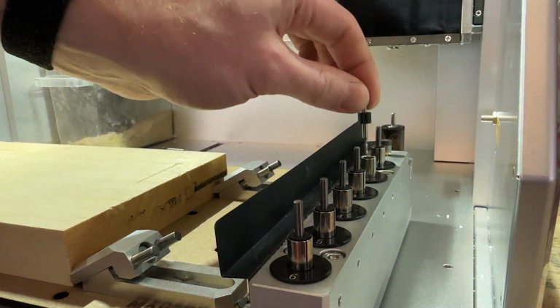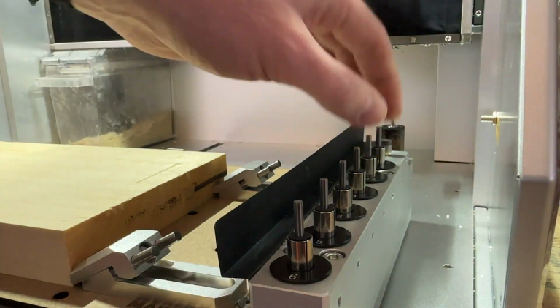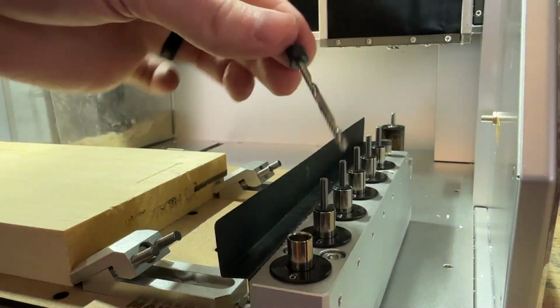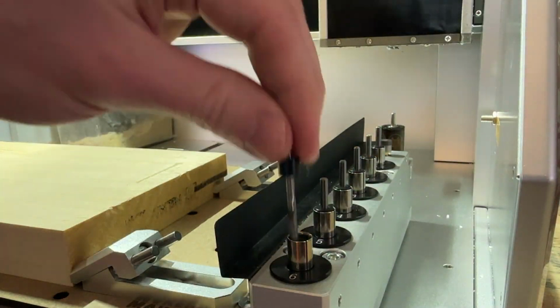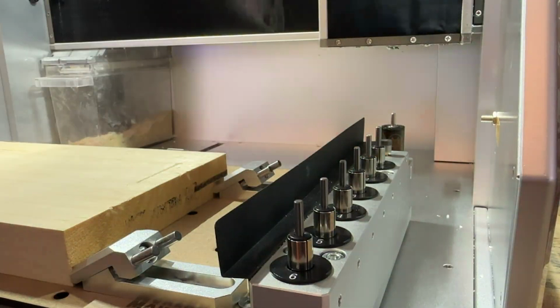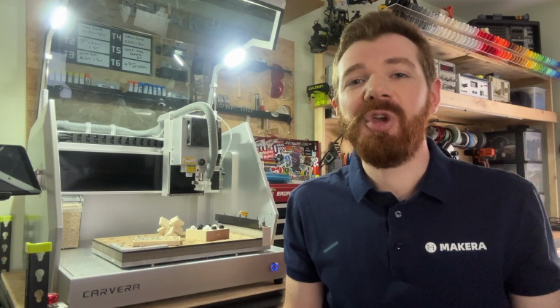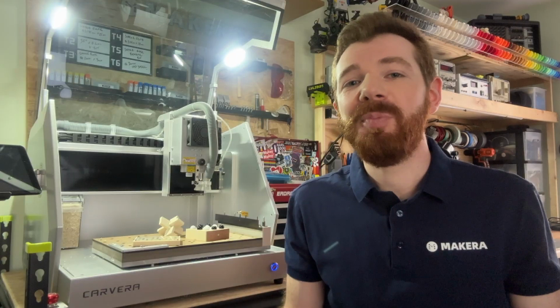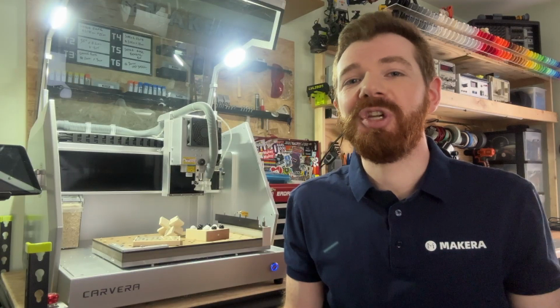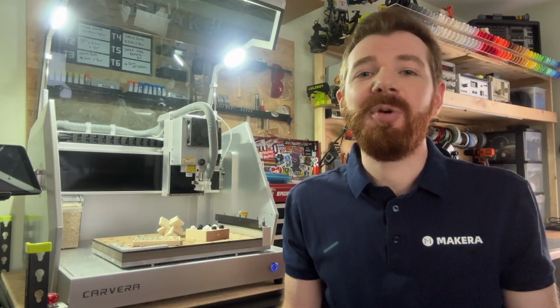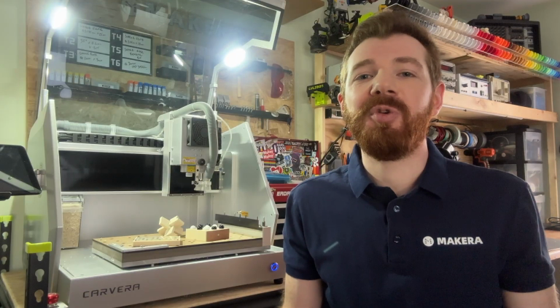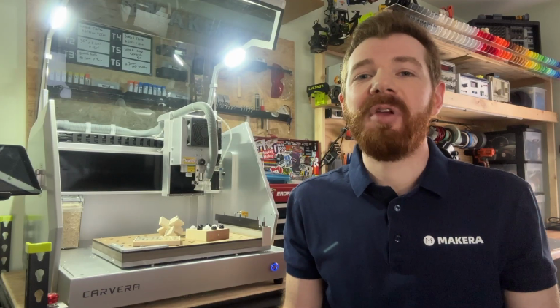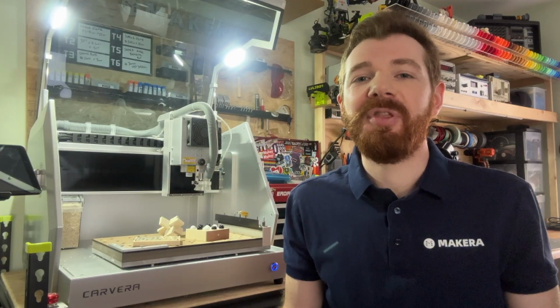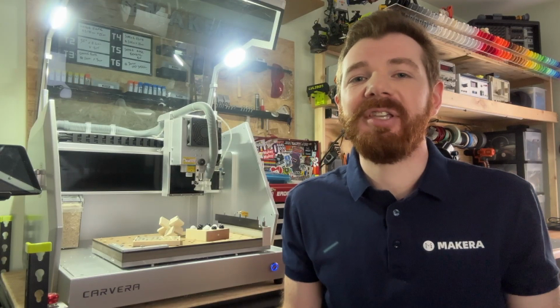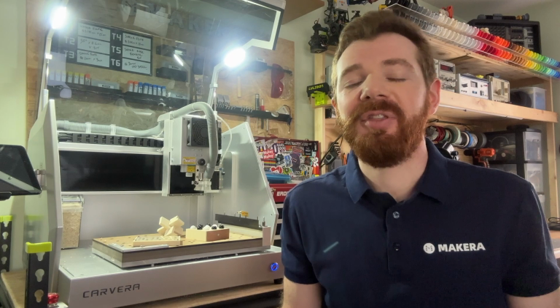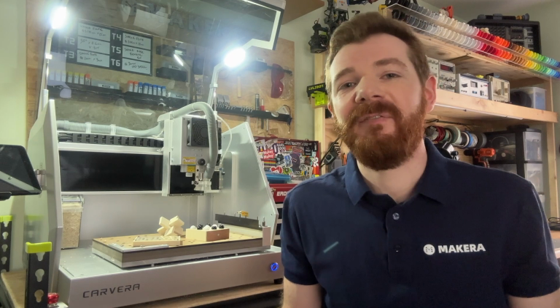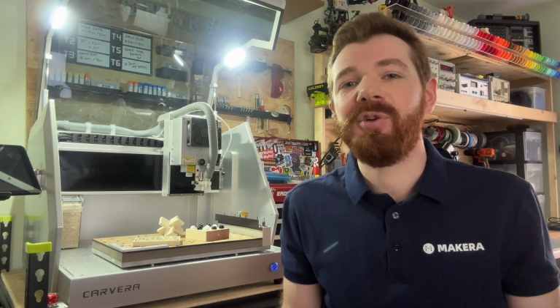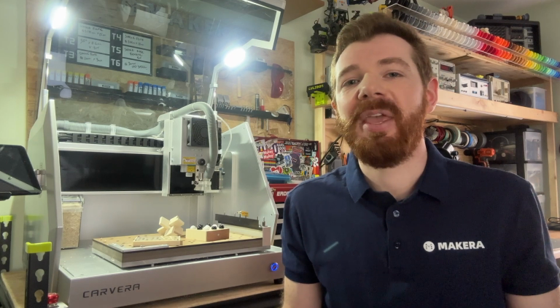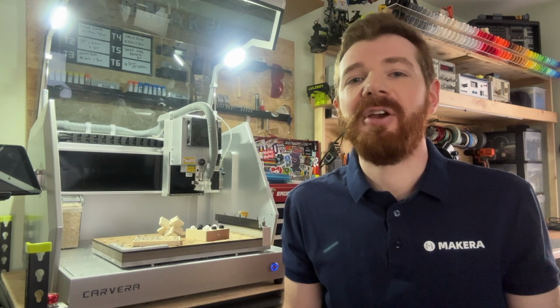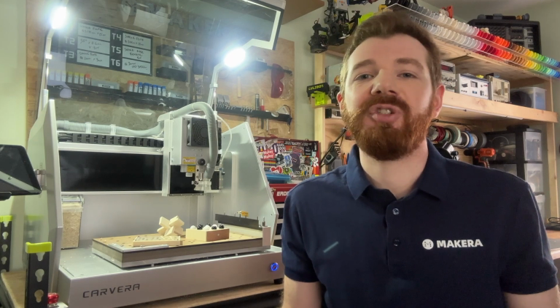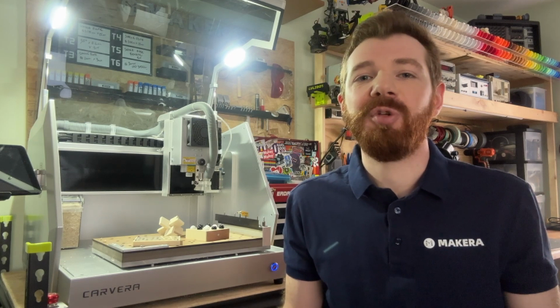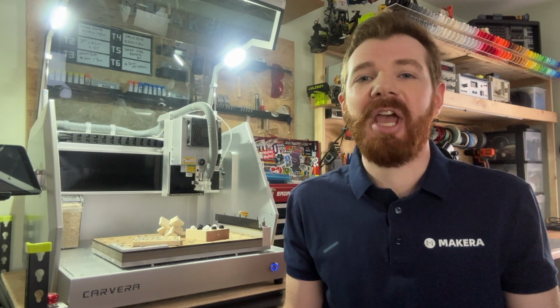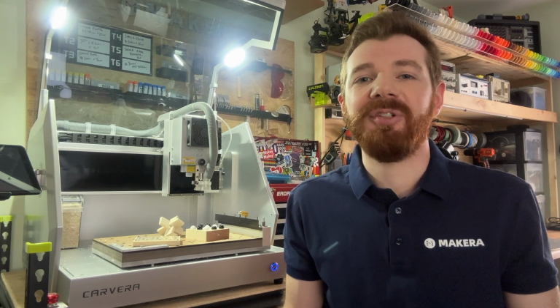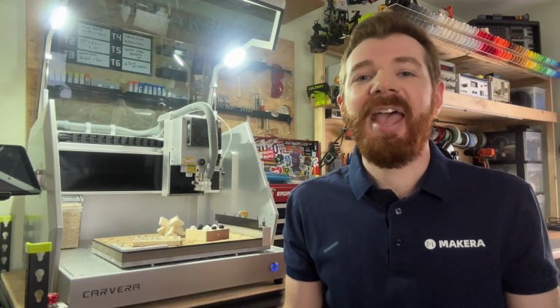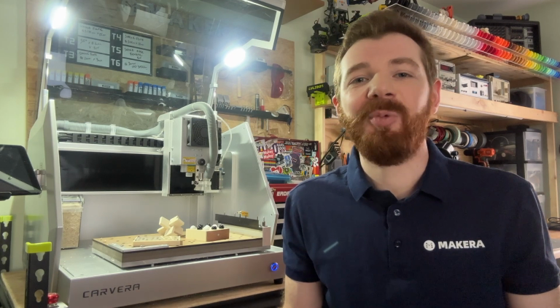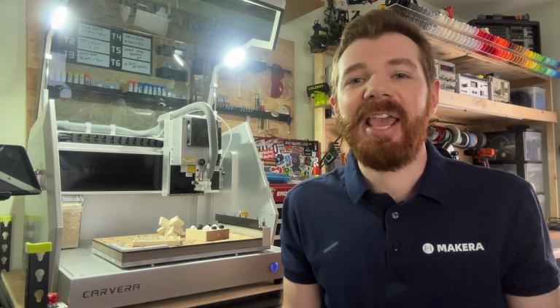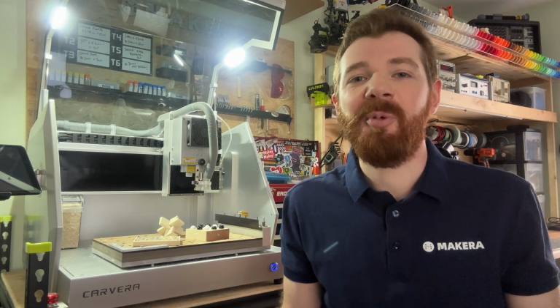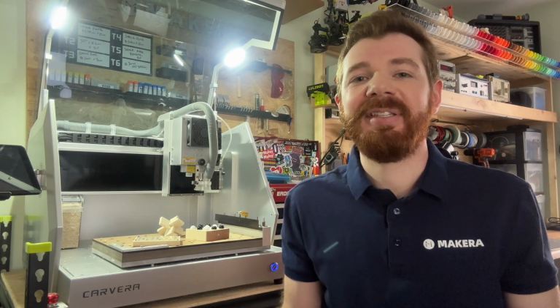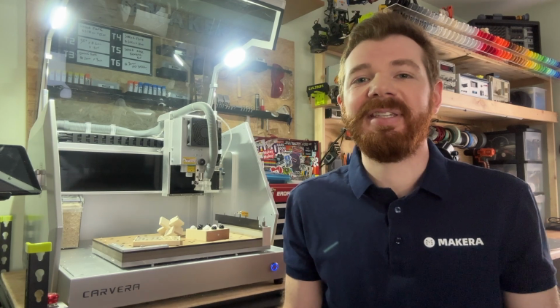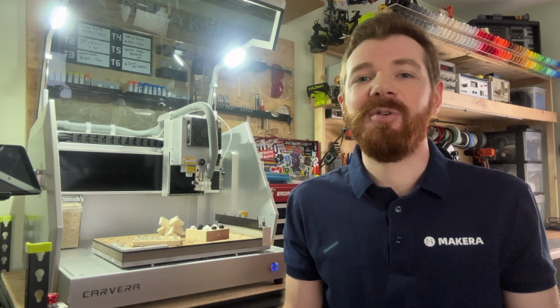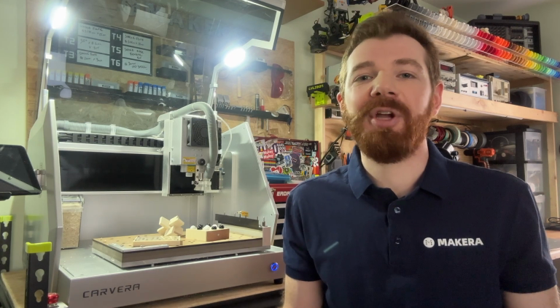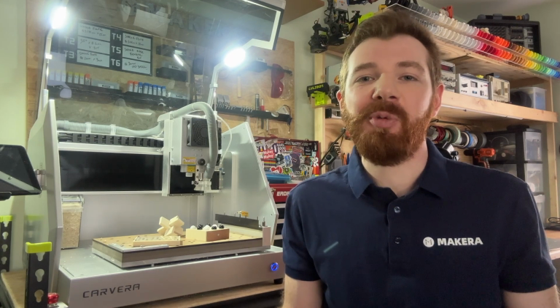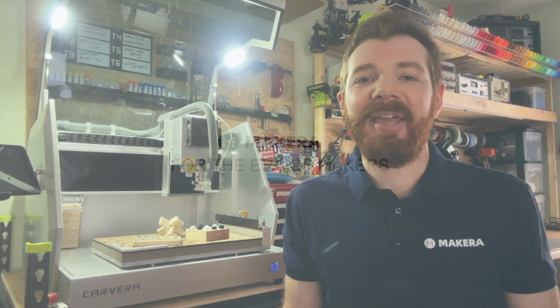Thanks for watching. We hope you share what you create with us on the official Maycara social channels, and we can't wait to see what you make.